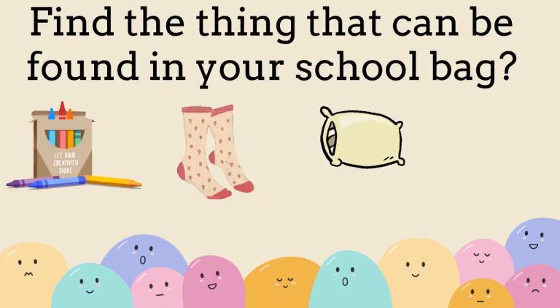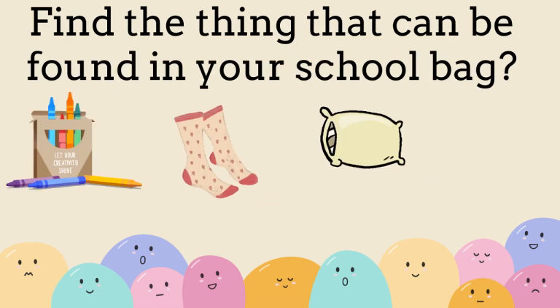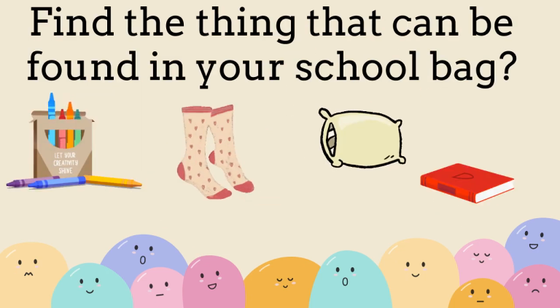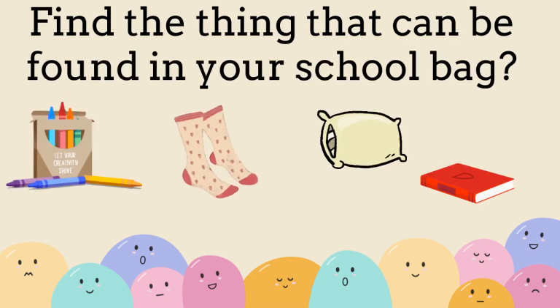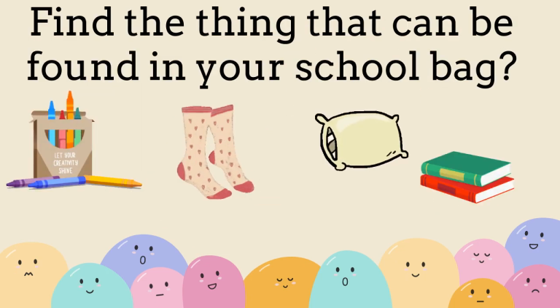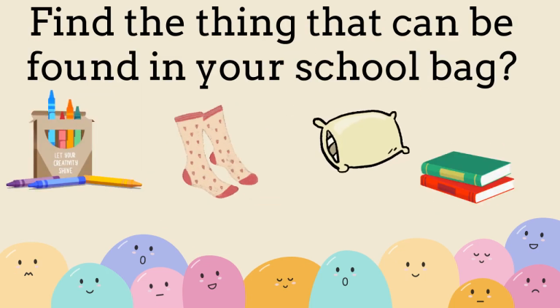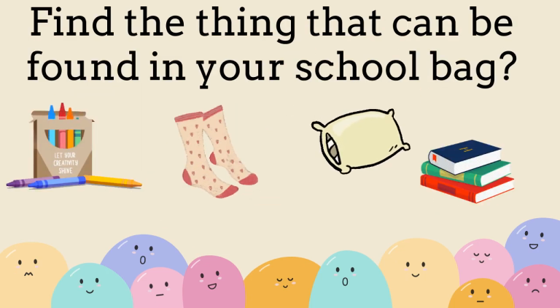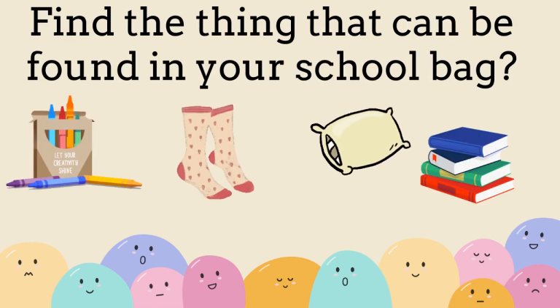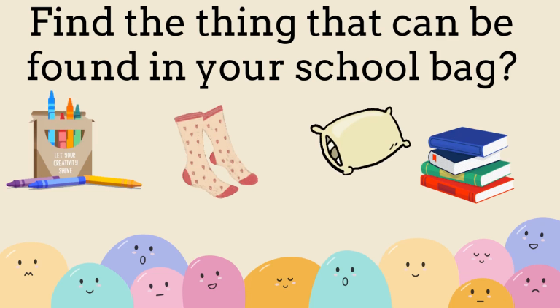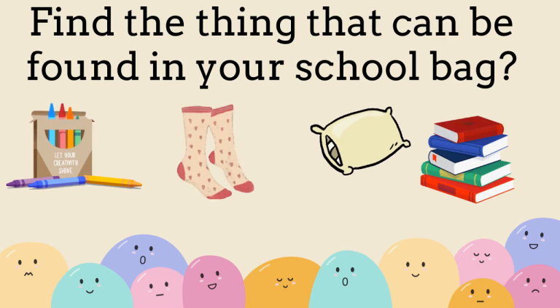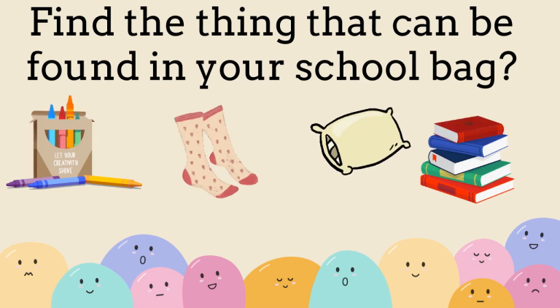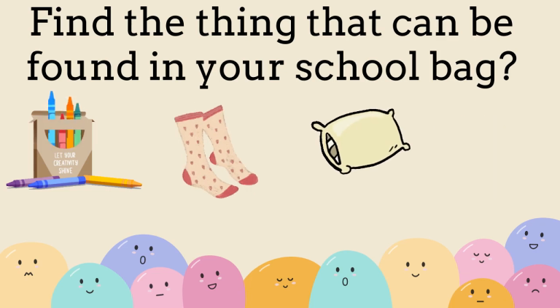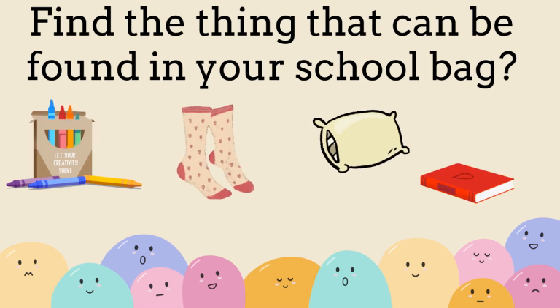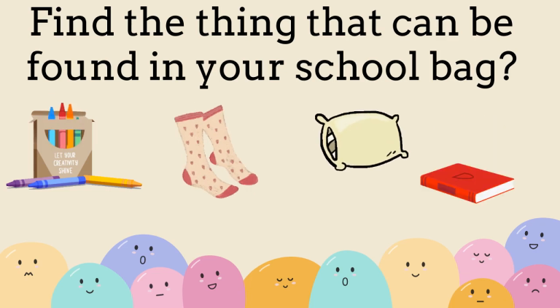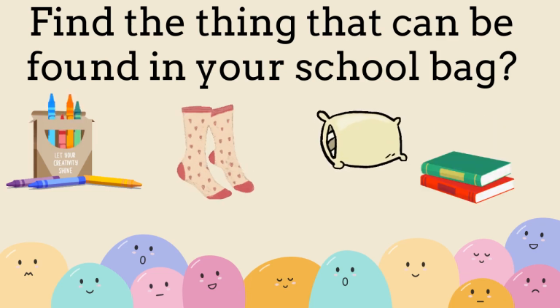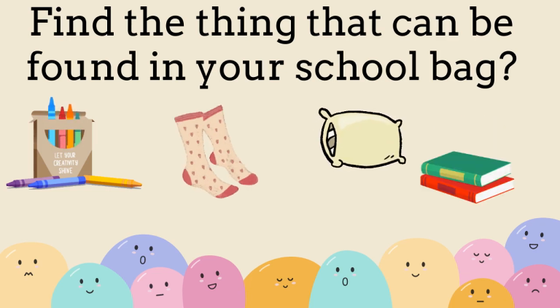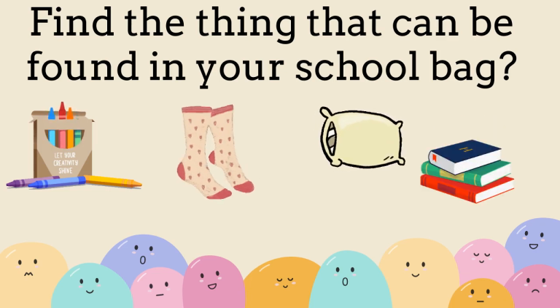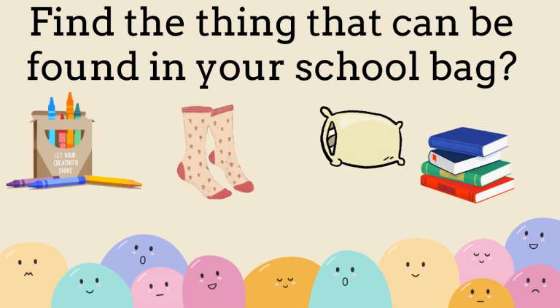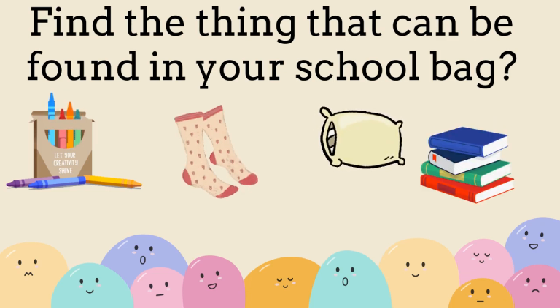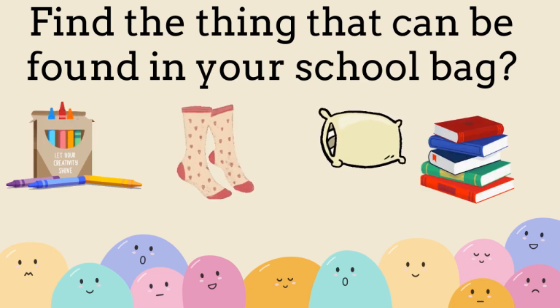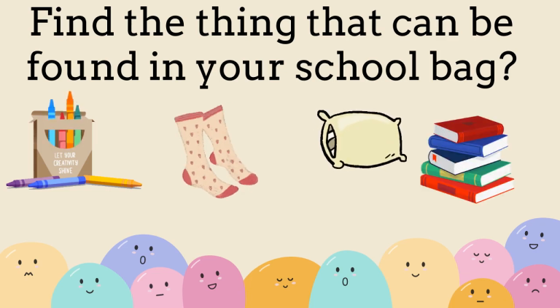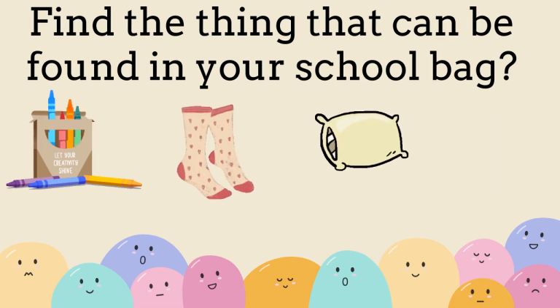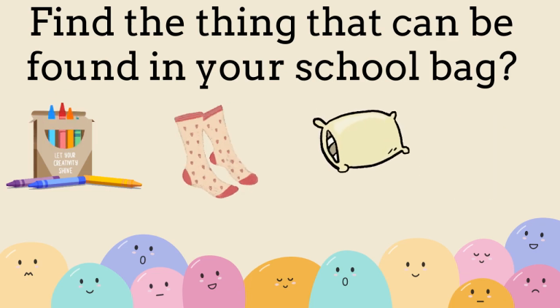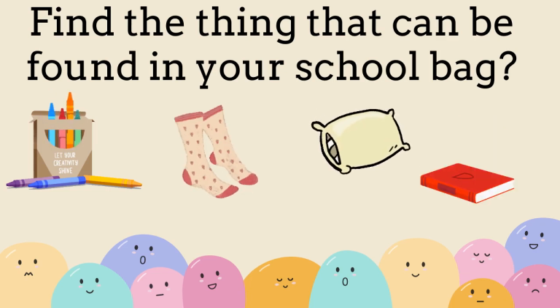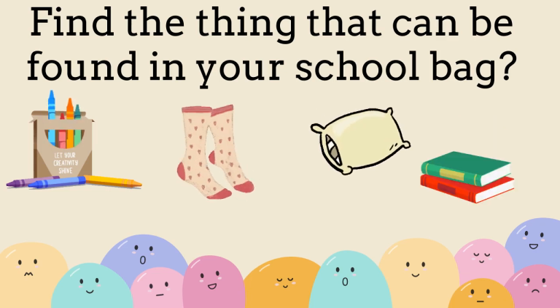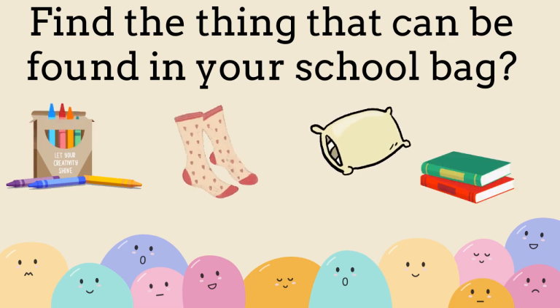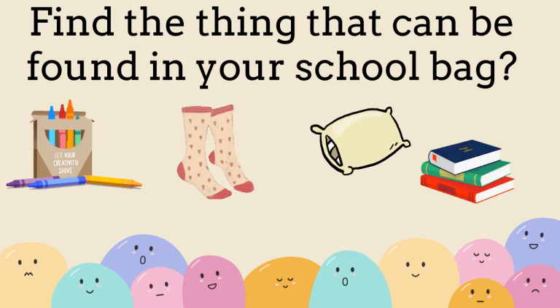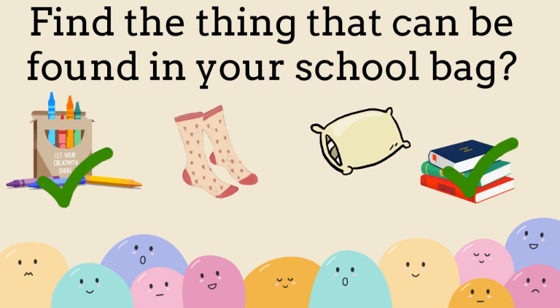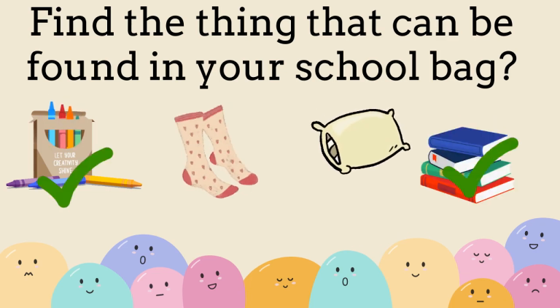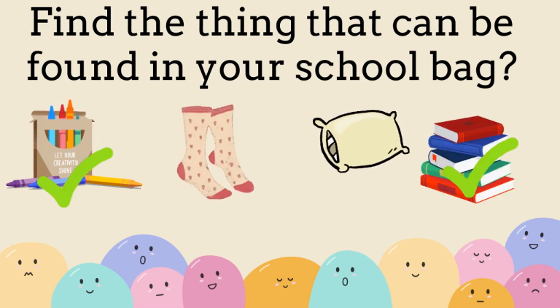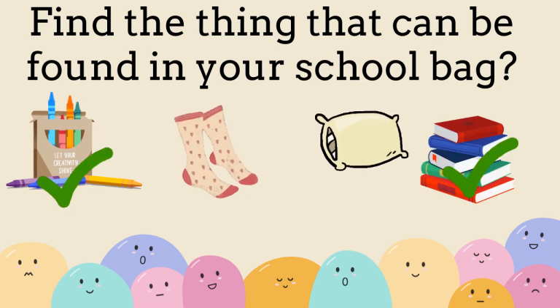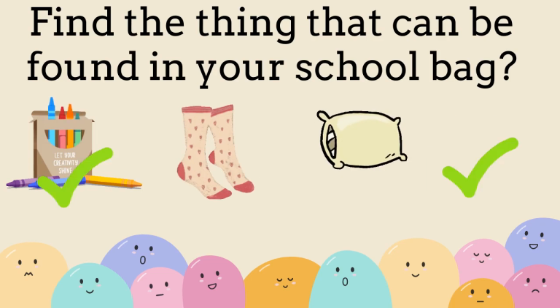Find the thing that can be found in your school bag. Books, colors.